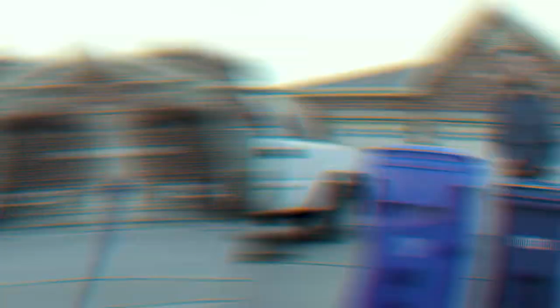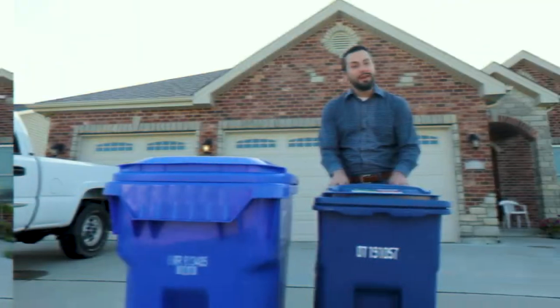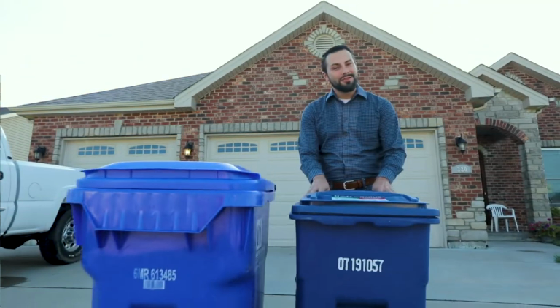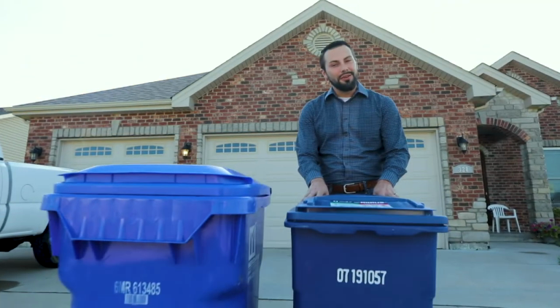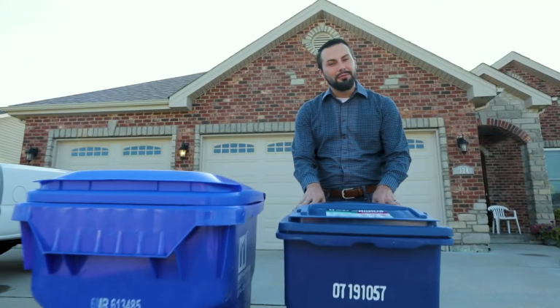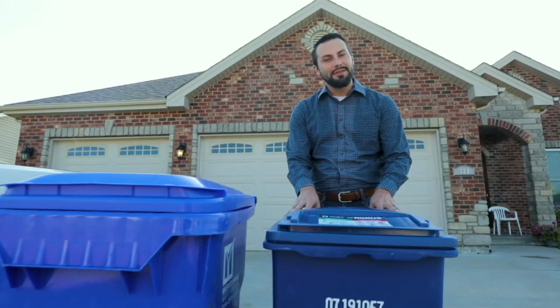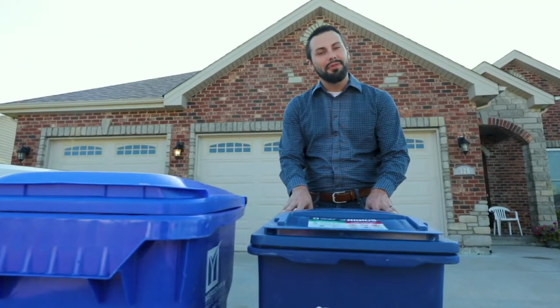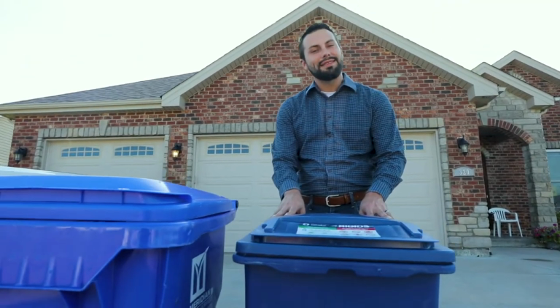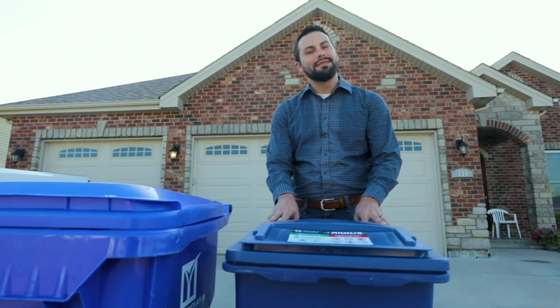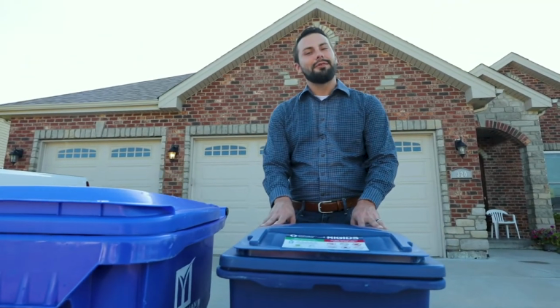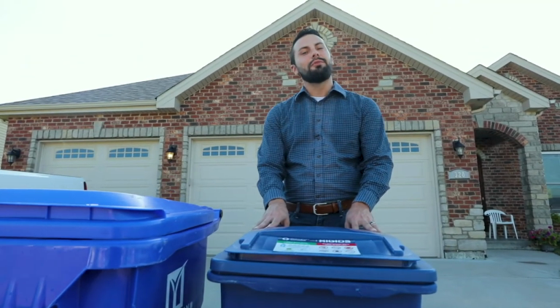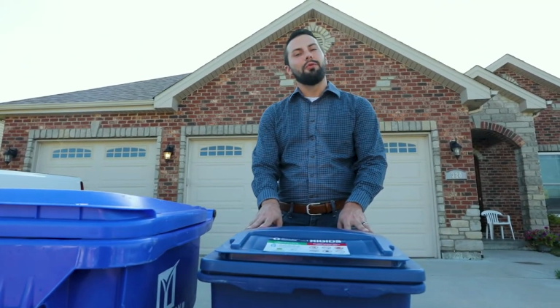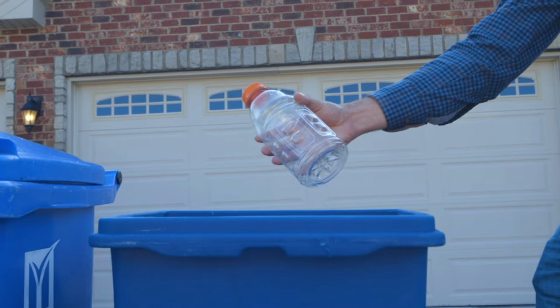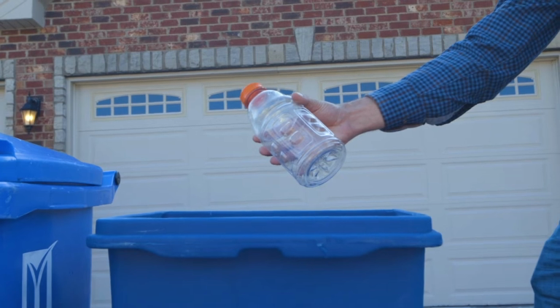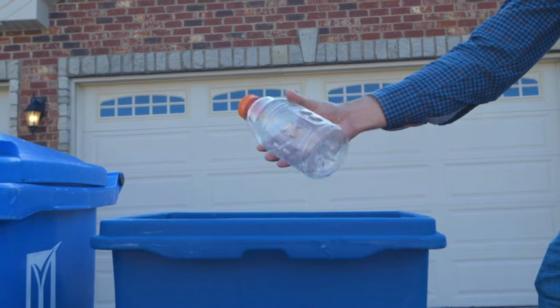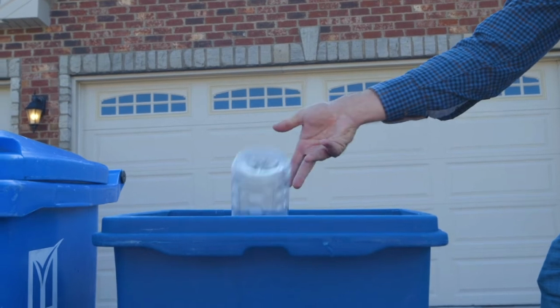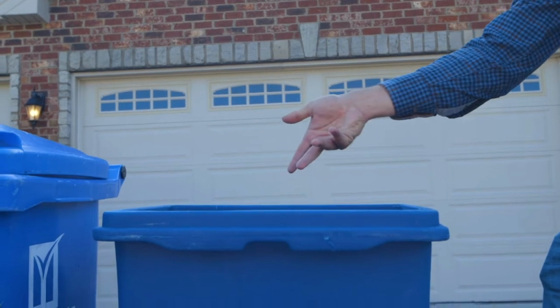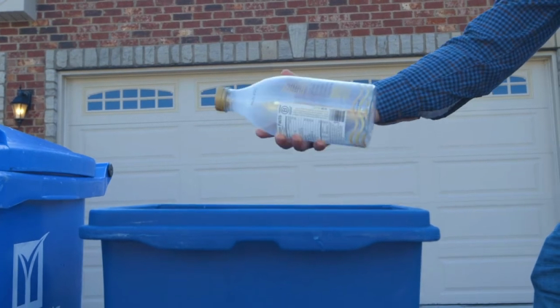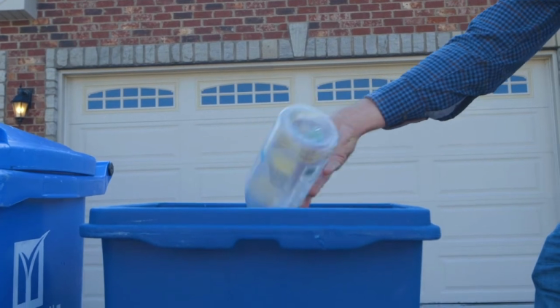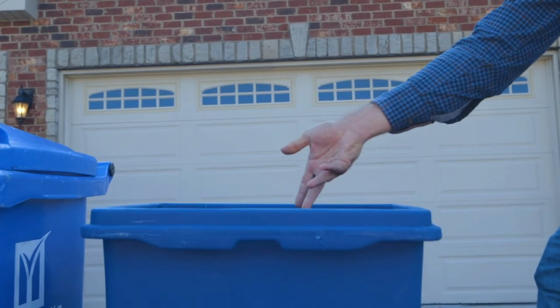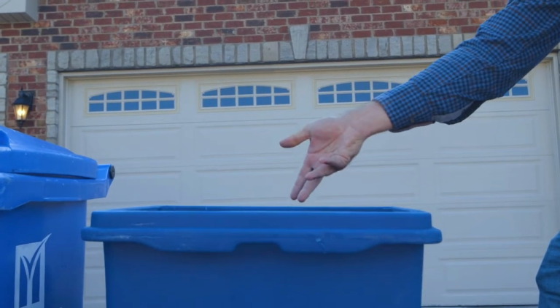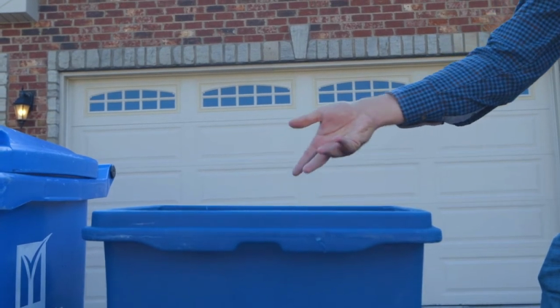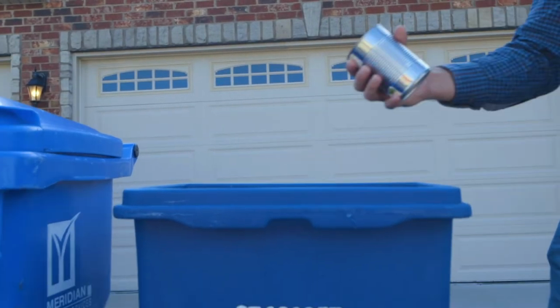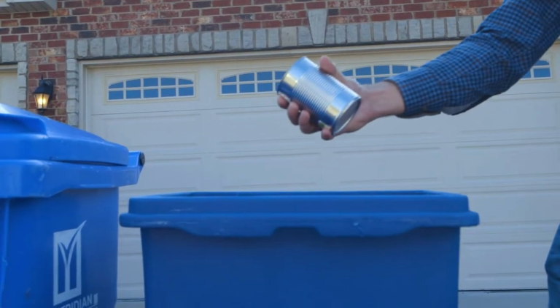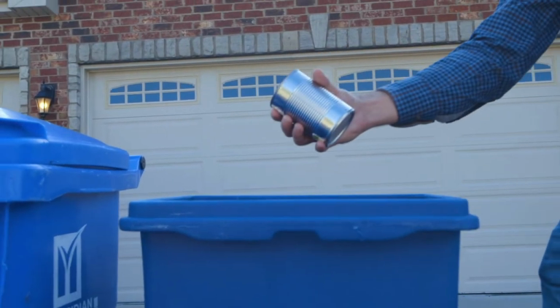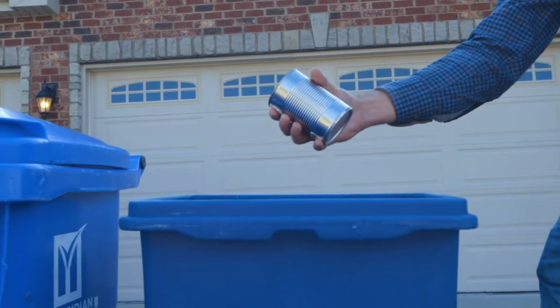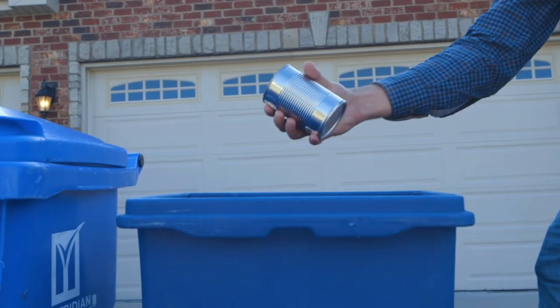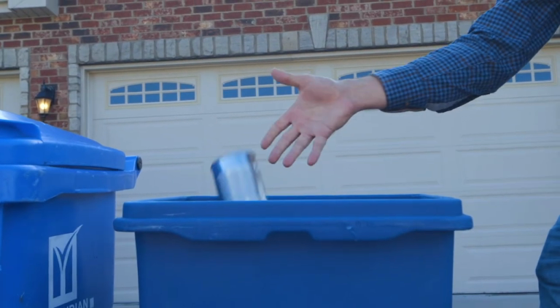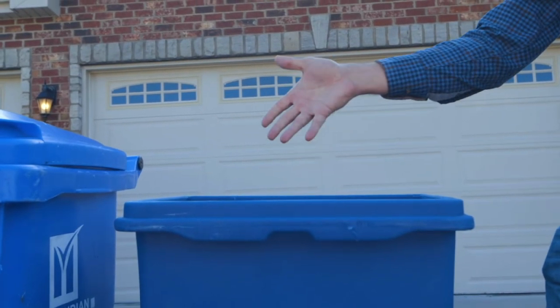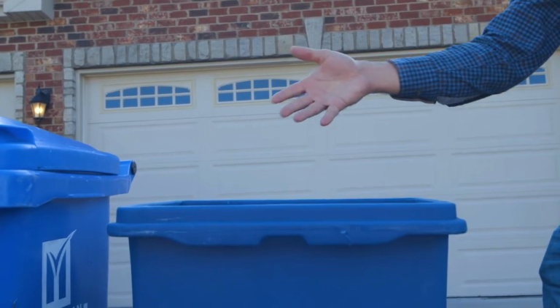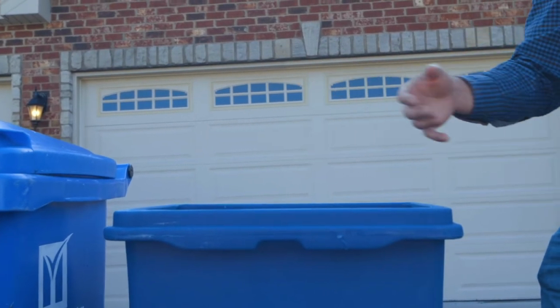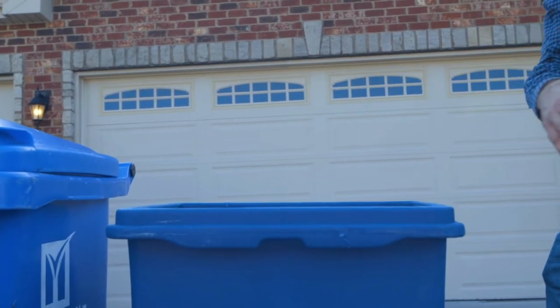In the rigid cart you'll place your plastic containers marked 1, 2, 3, 5, and 7, as well as your steel, tin, and aluminum cans.